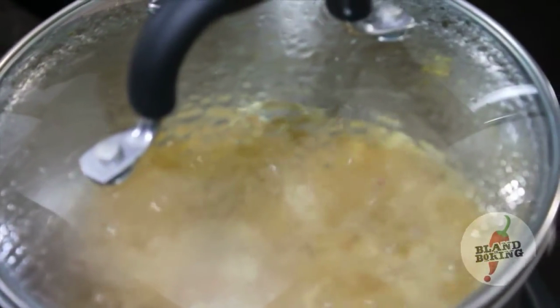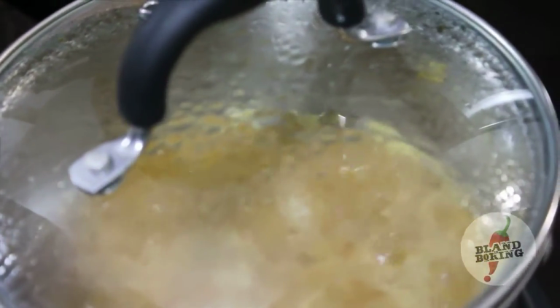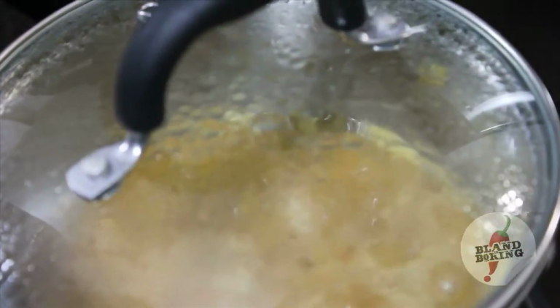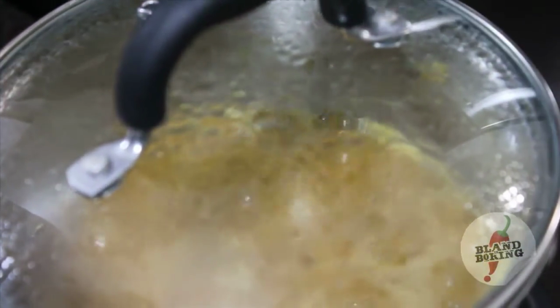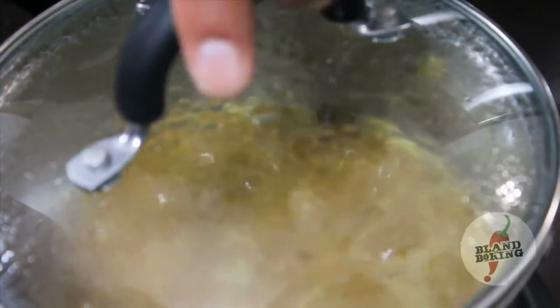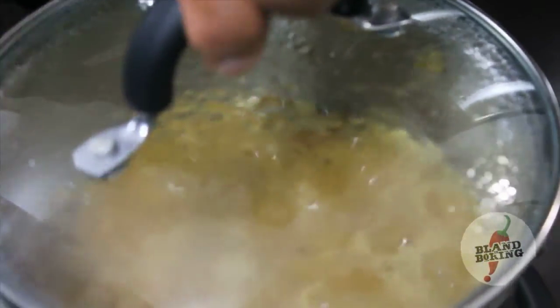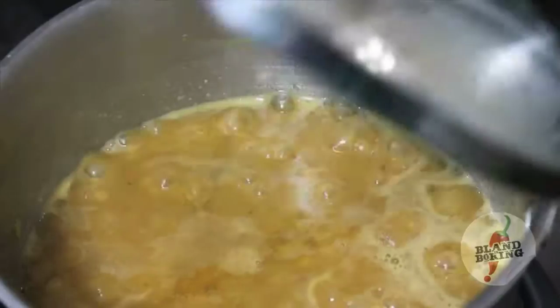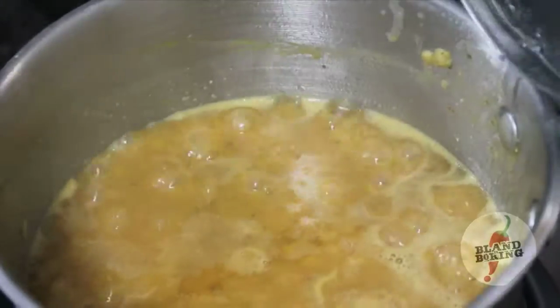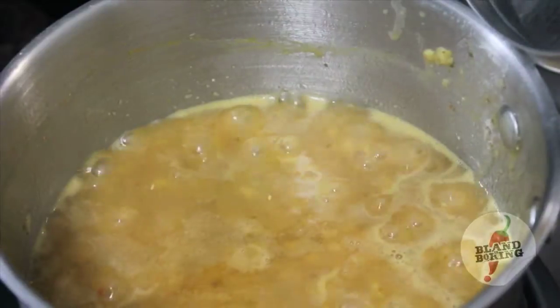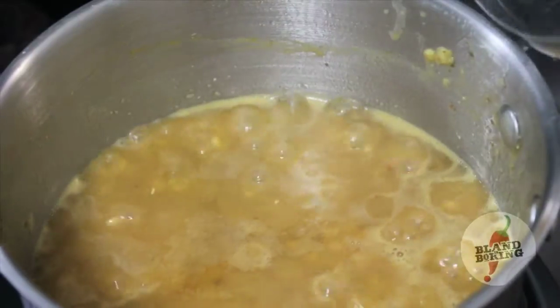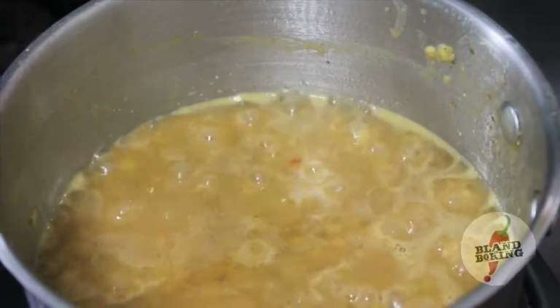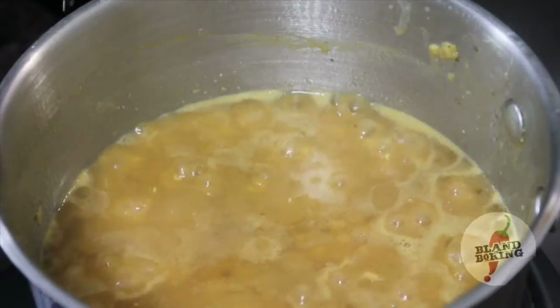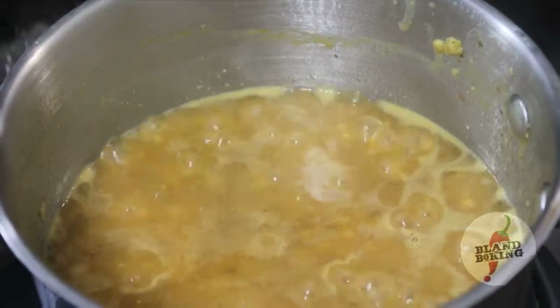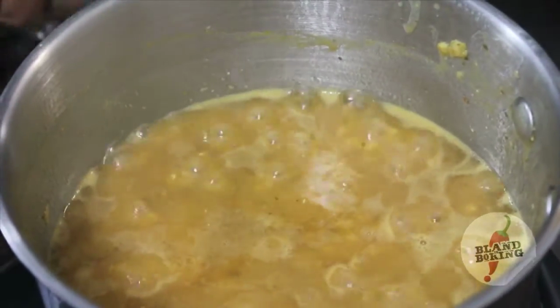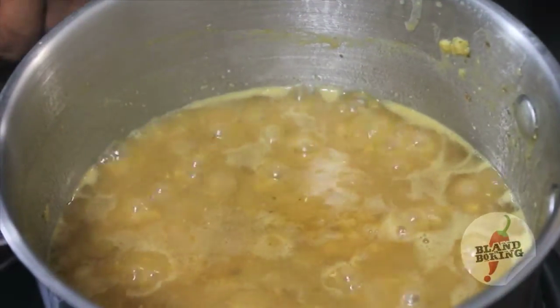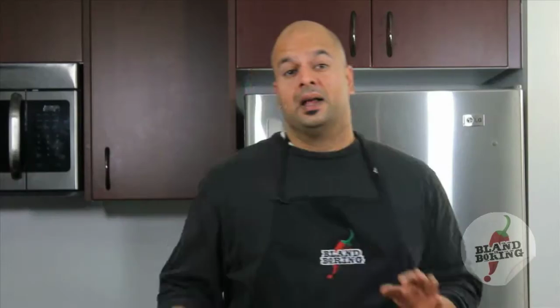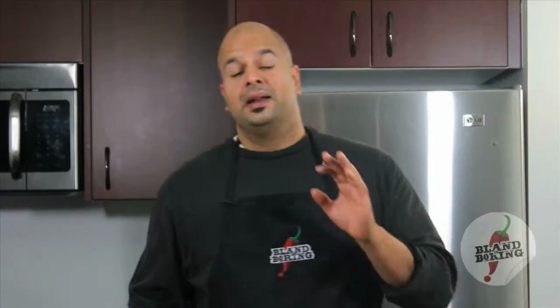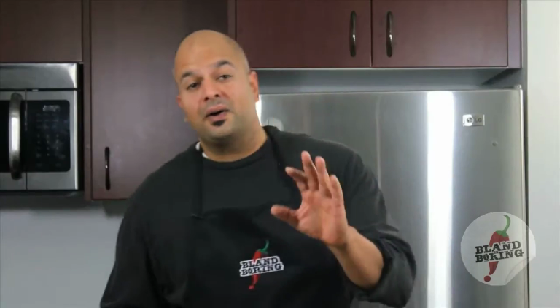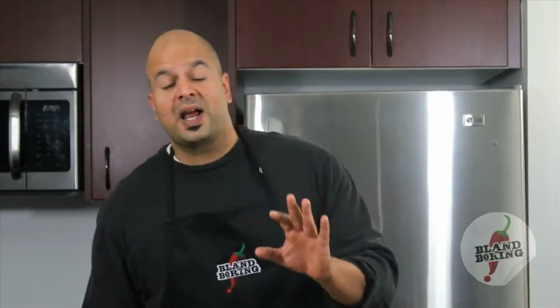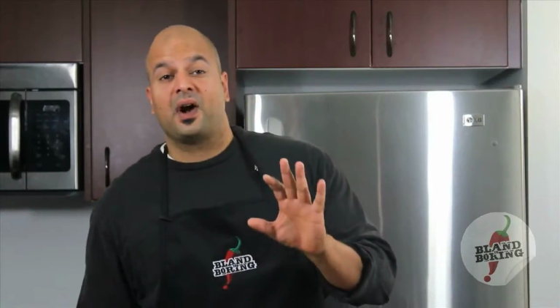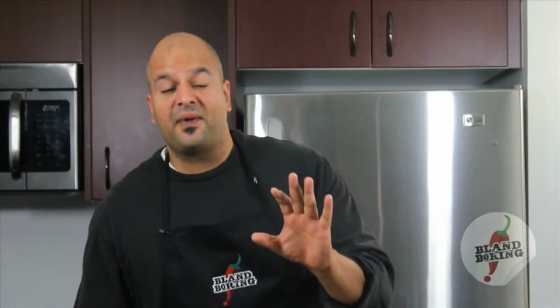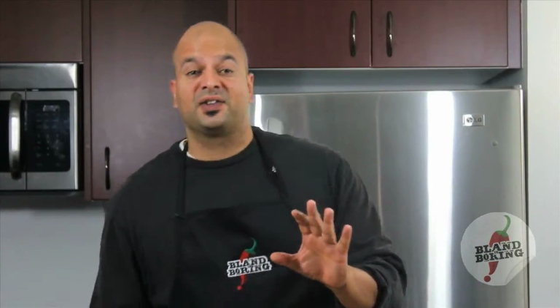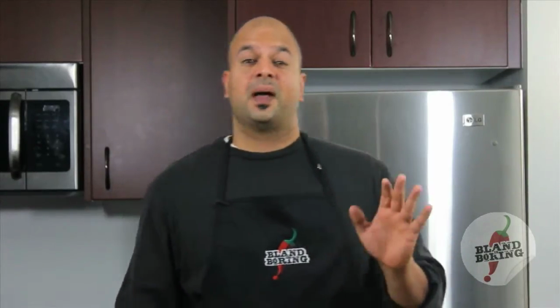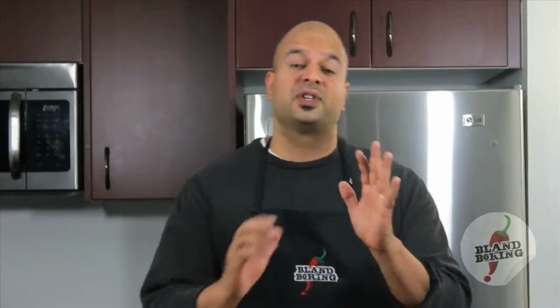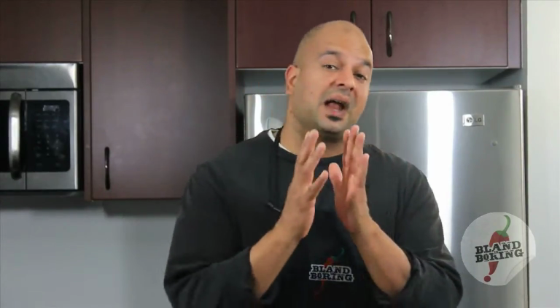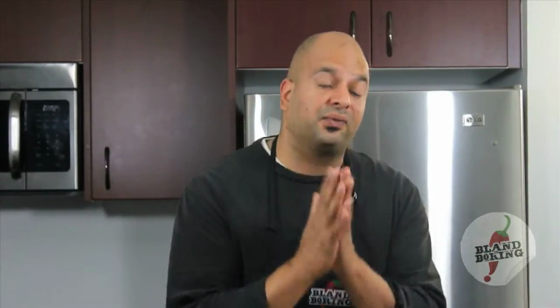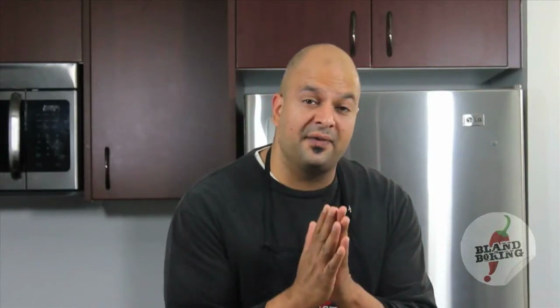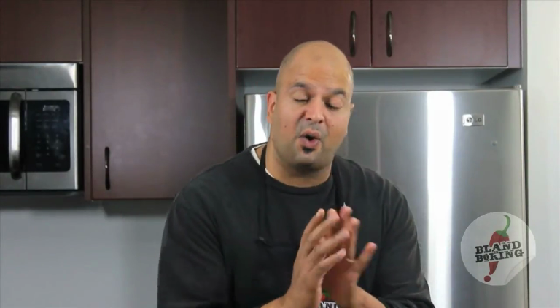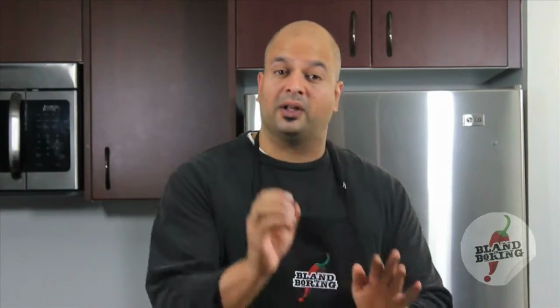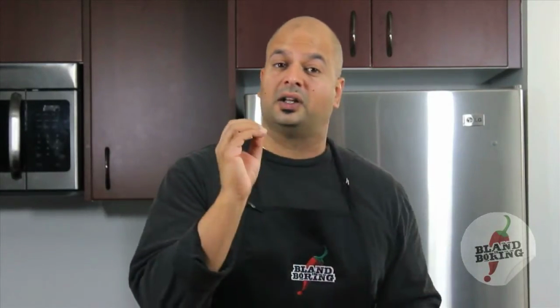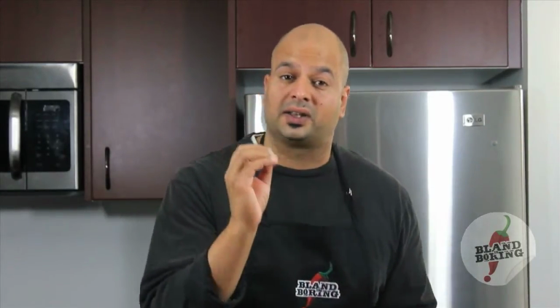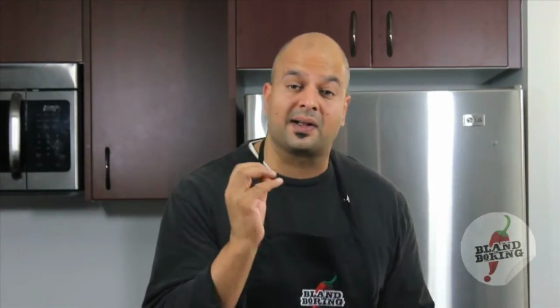And we're back. The dal looks great — it is done. Now it's time for our final step, which is that flavored oil called the tarka.